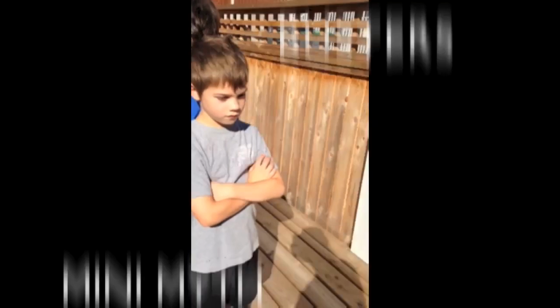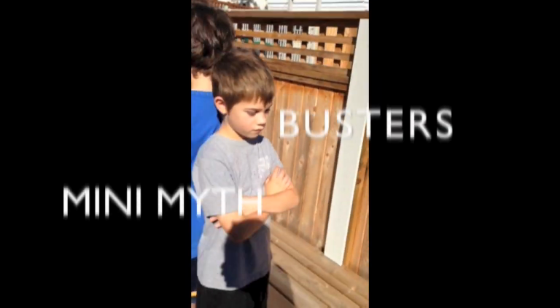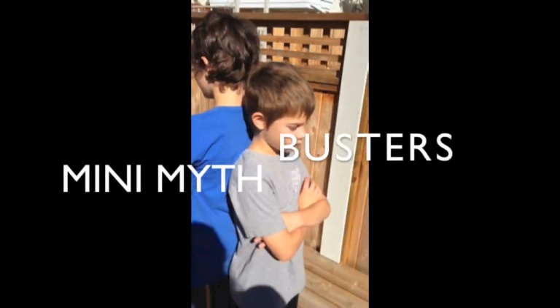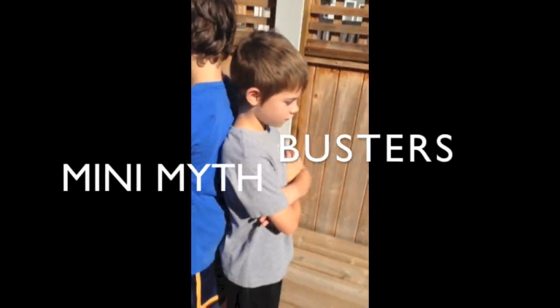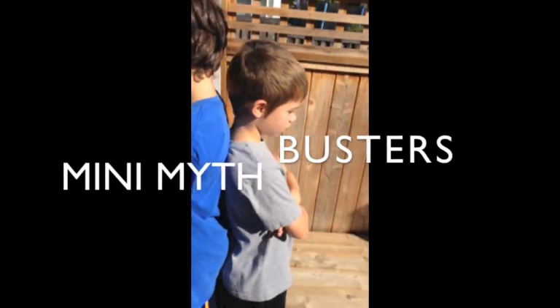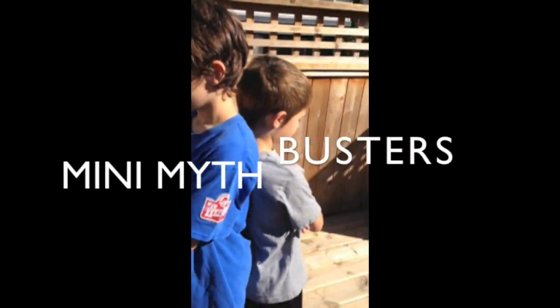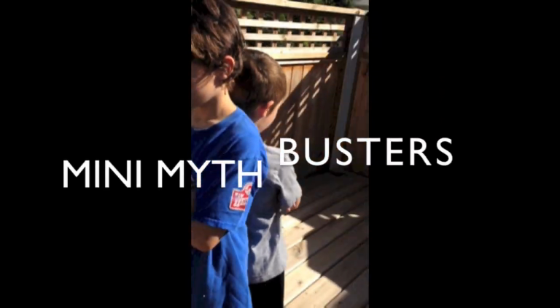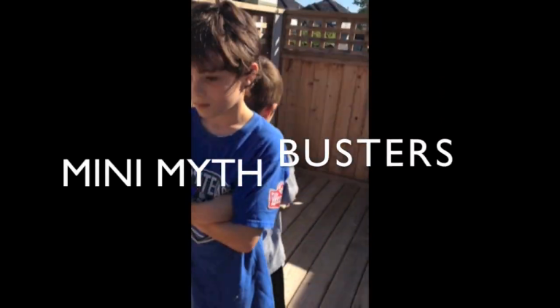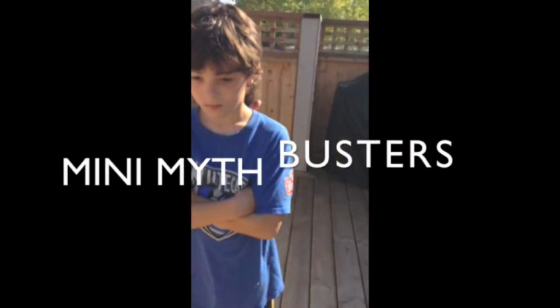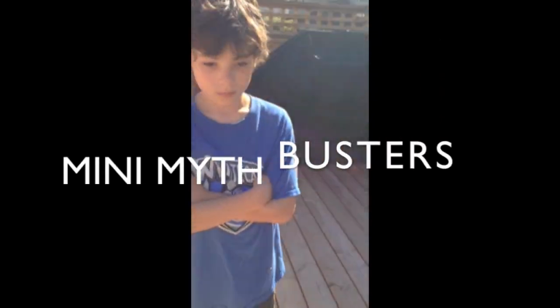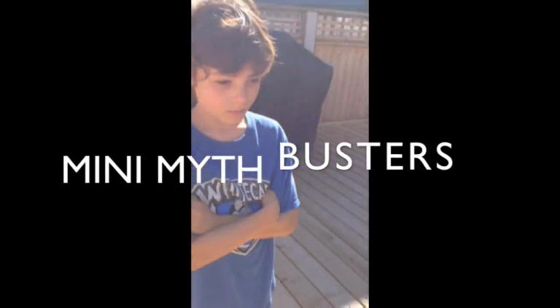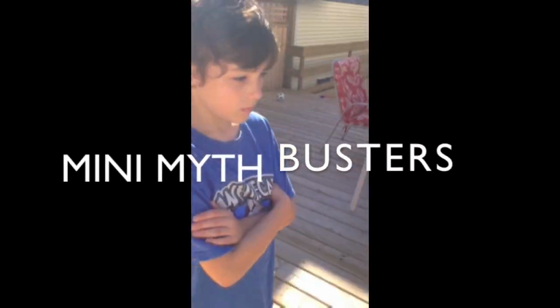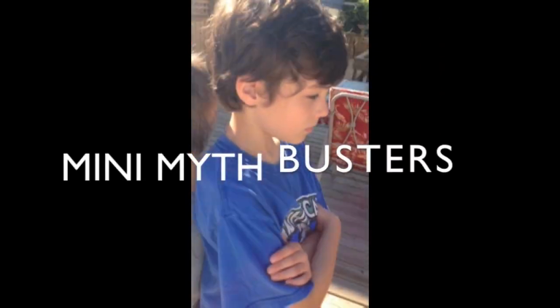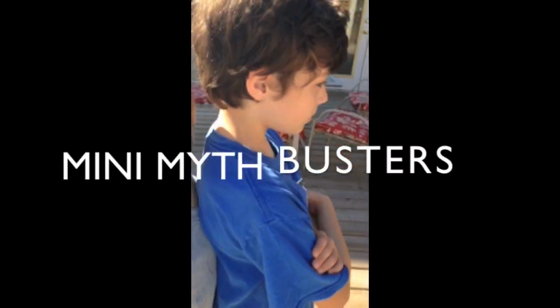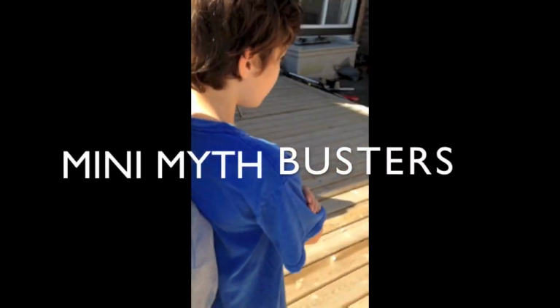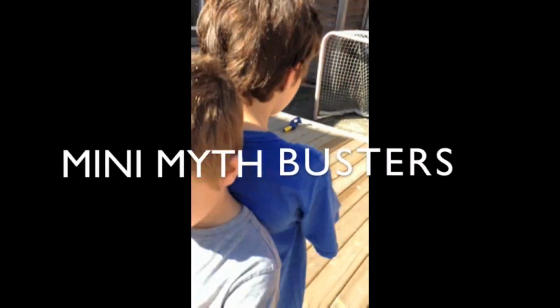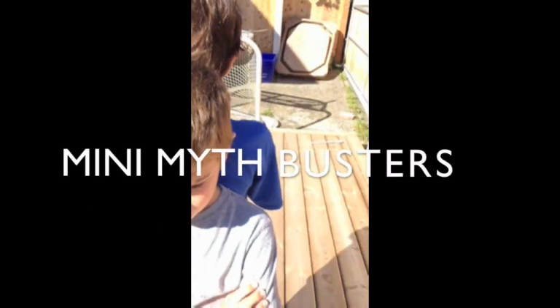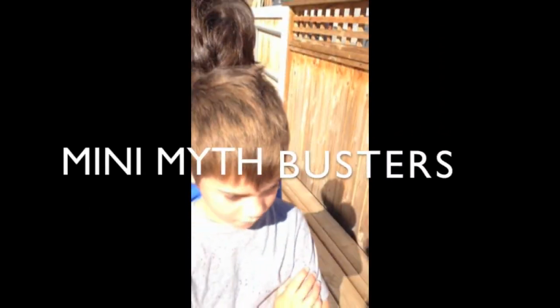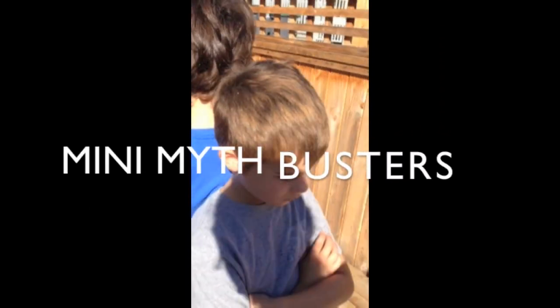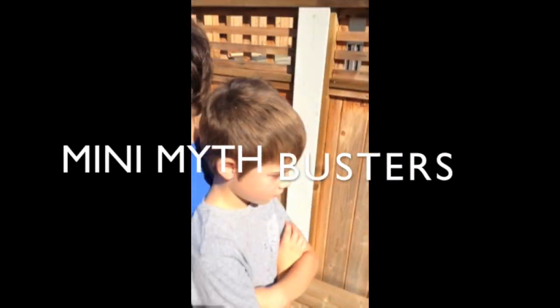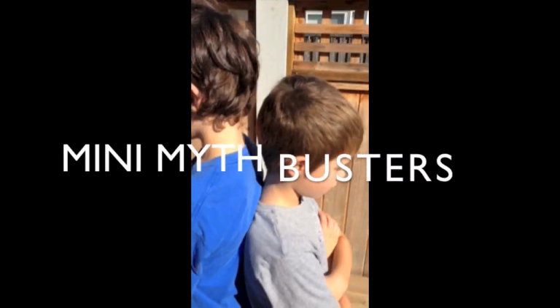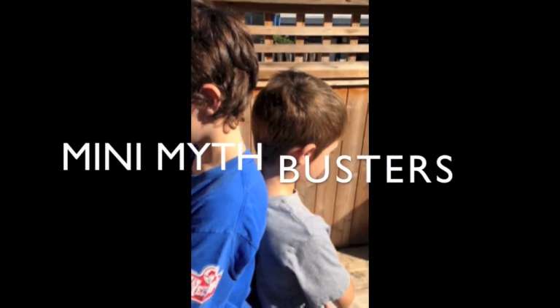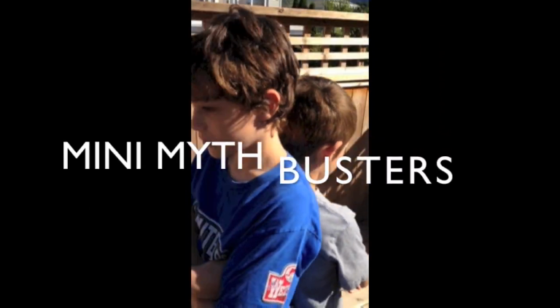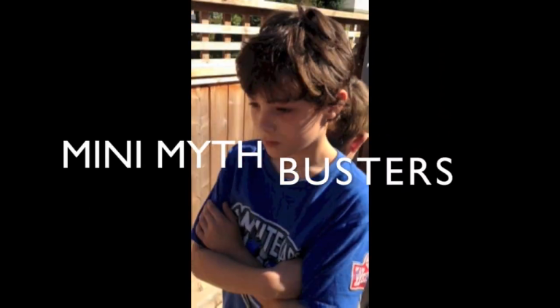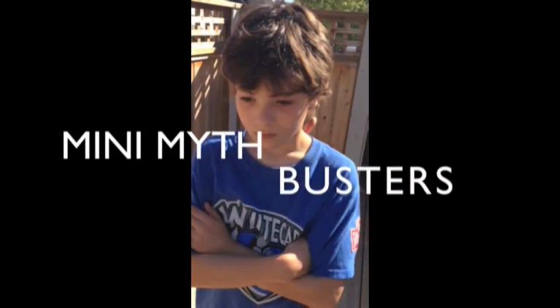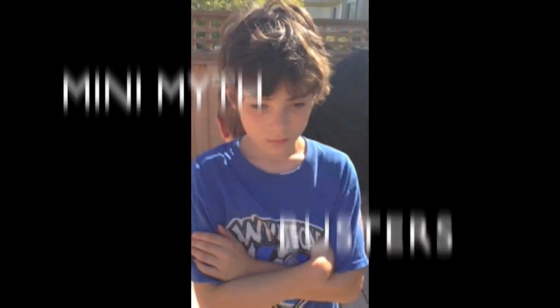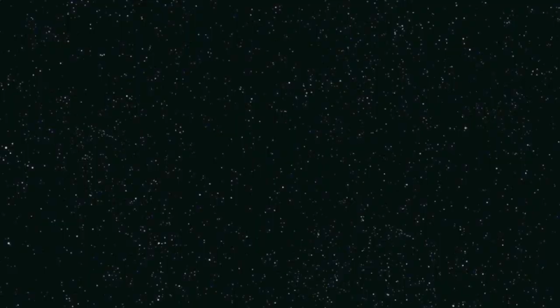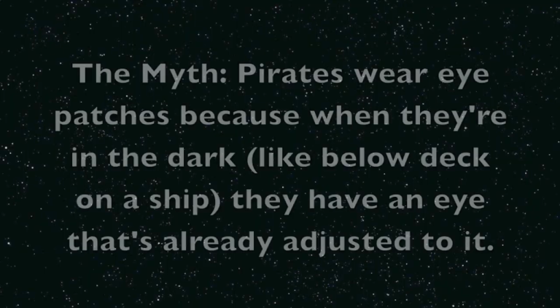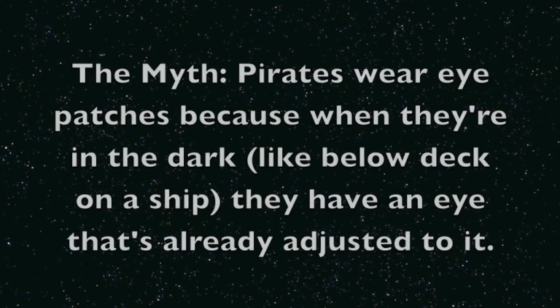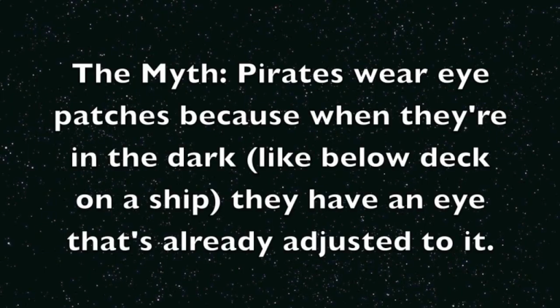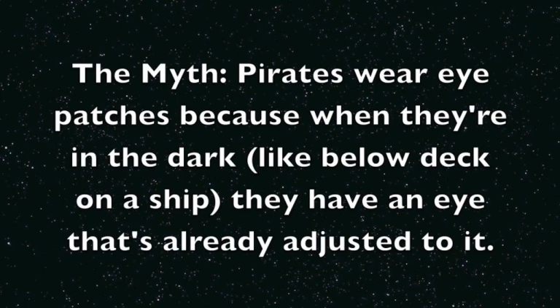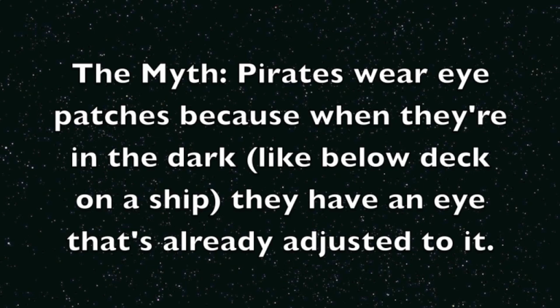Ninja? You're a ninja? Get out of here! You're a ninja! Yes, I am a ninja.